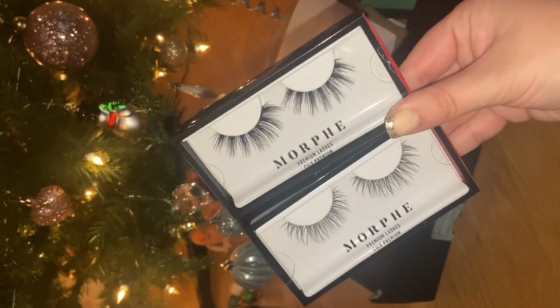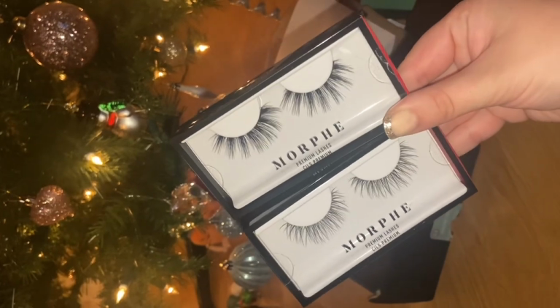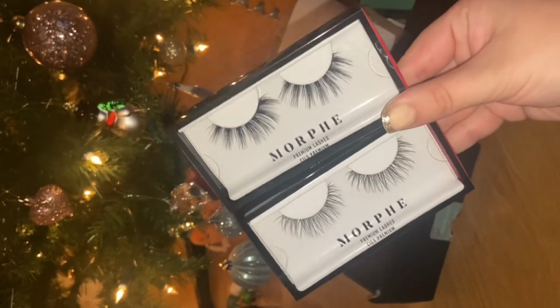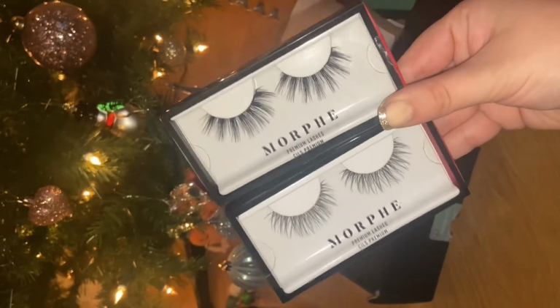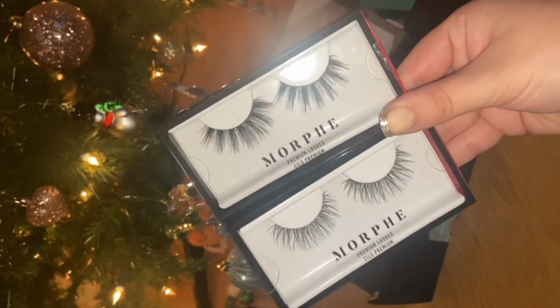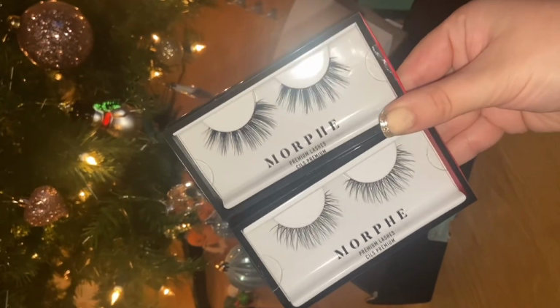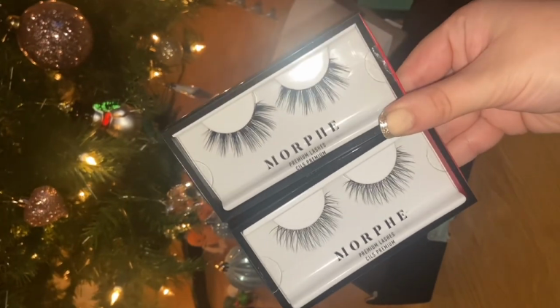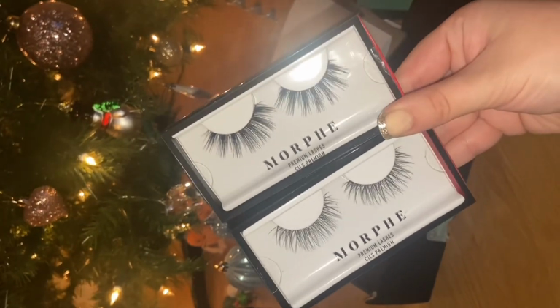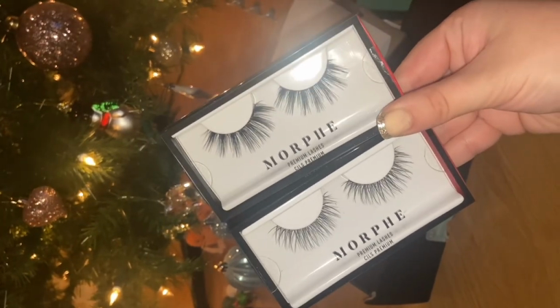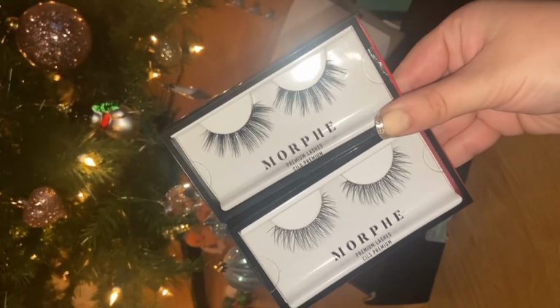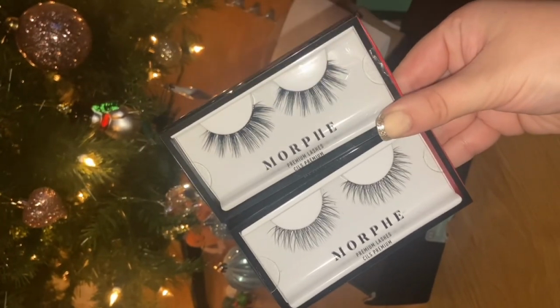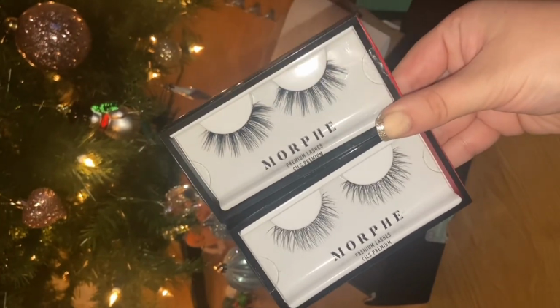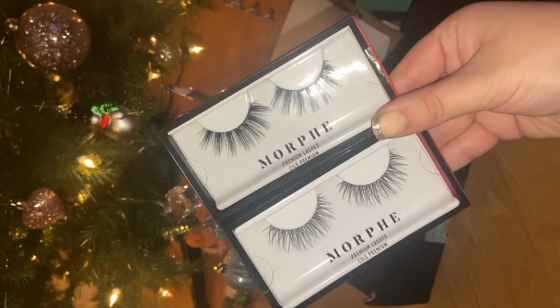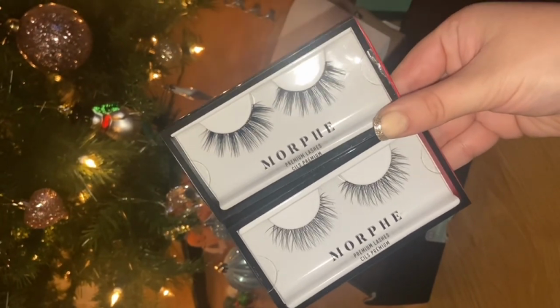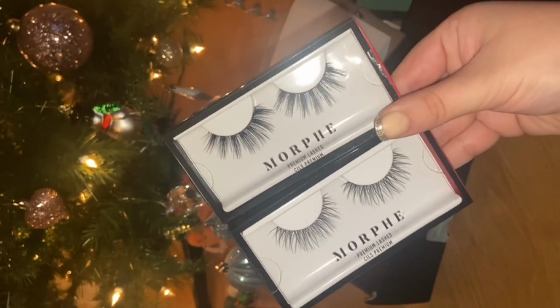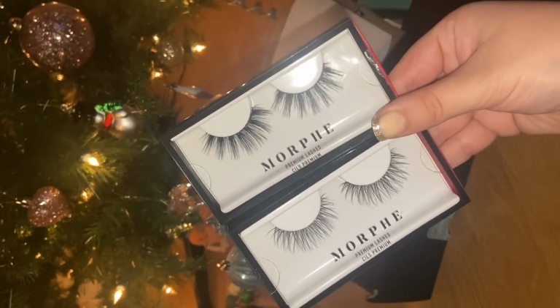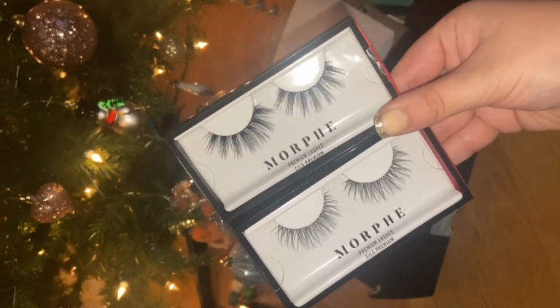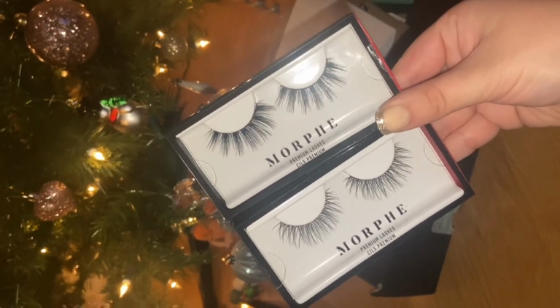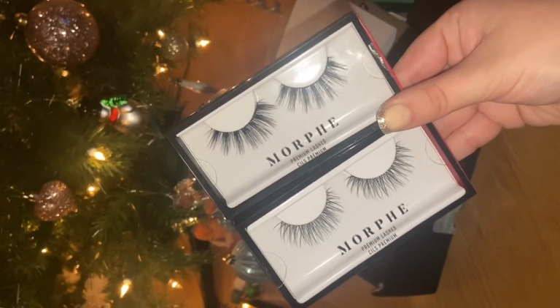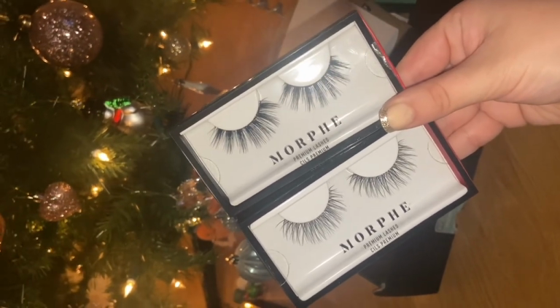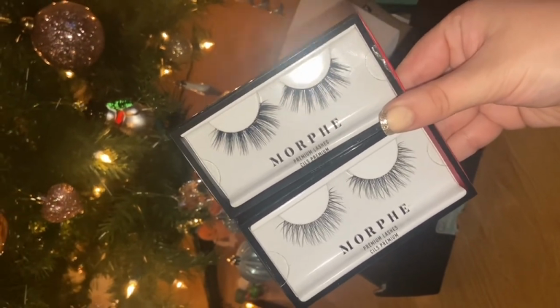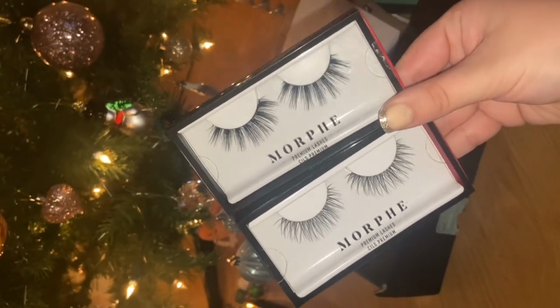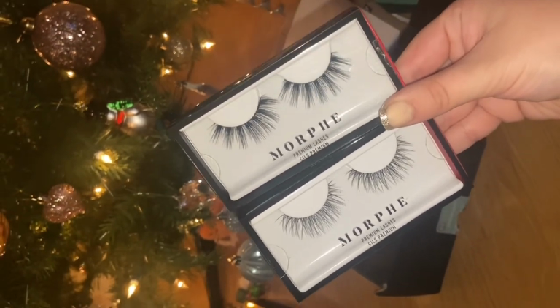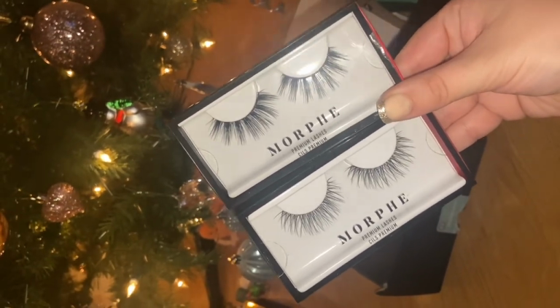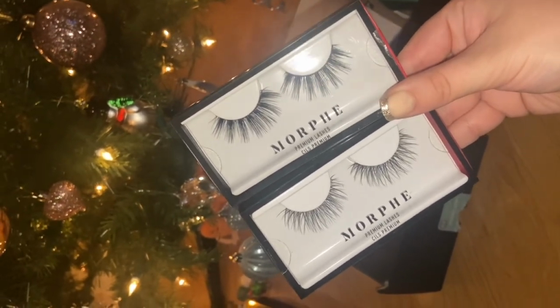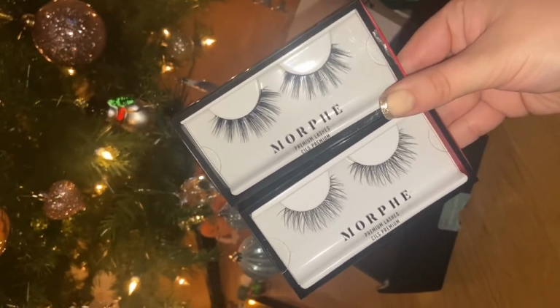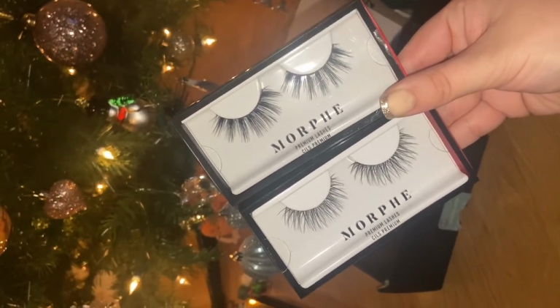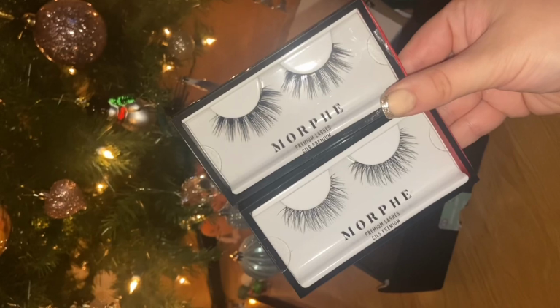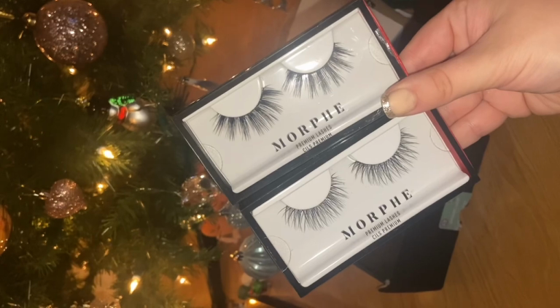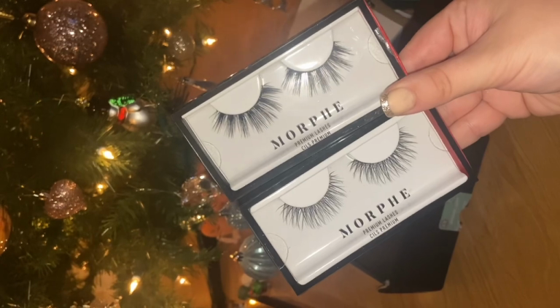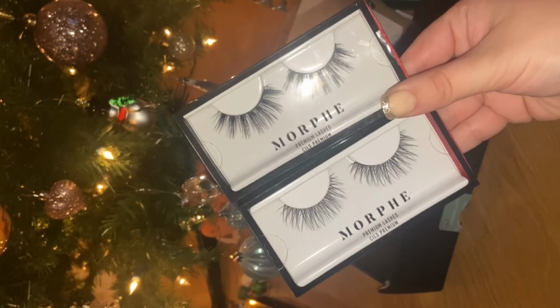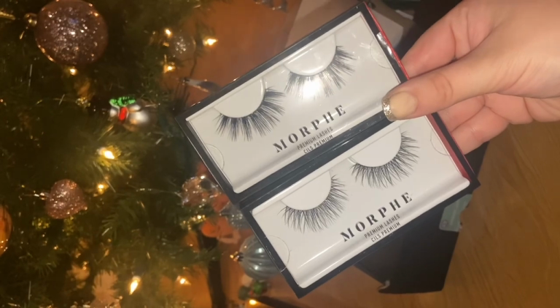Morphe — I love Morphe as well. My grandma got me these. Buying false lashes is always a risk, but she's done very well with this.